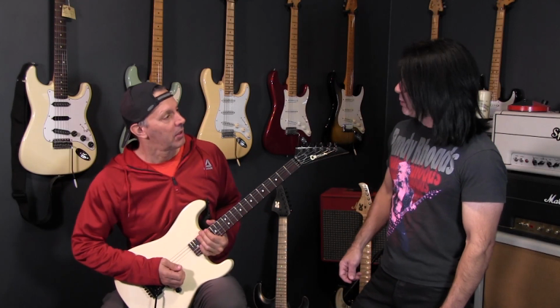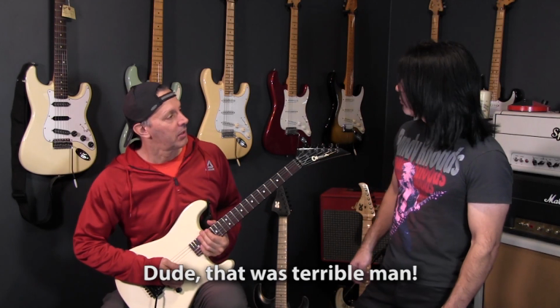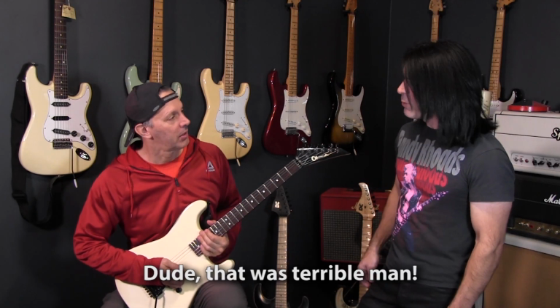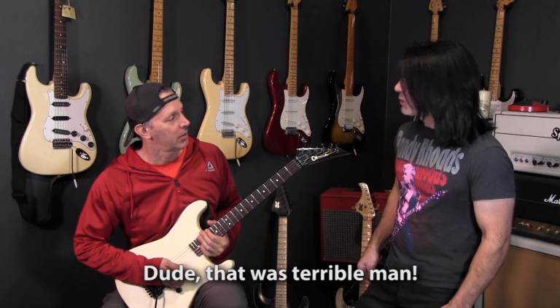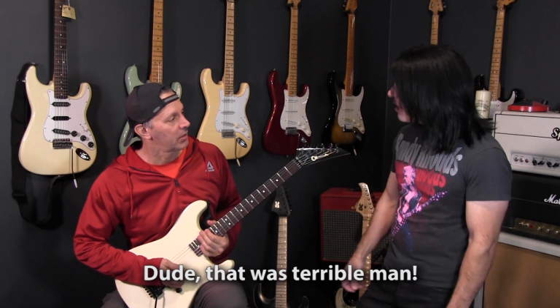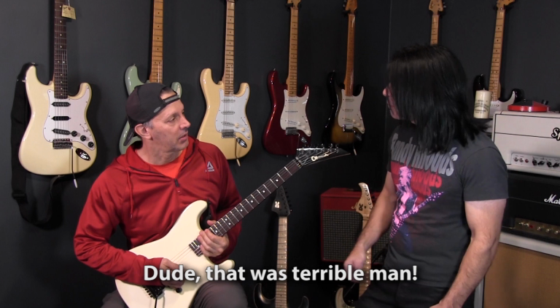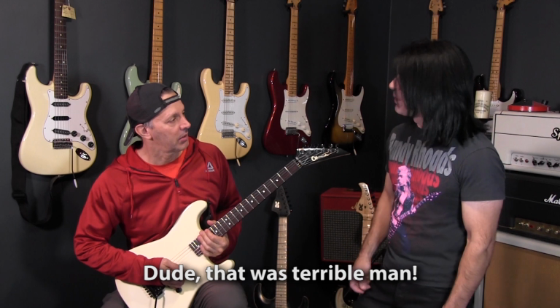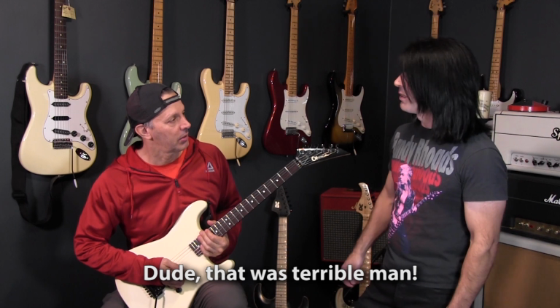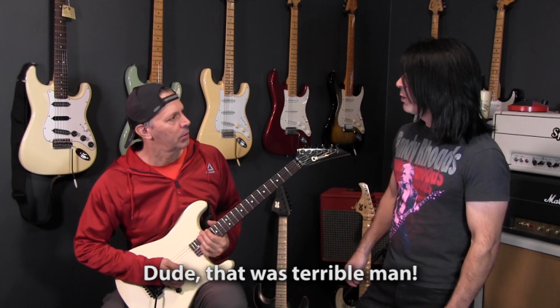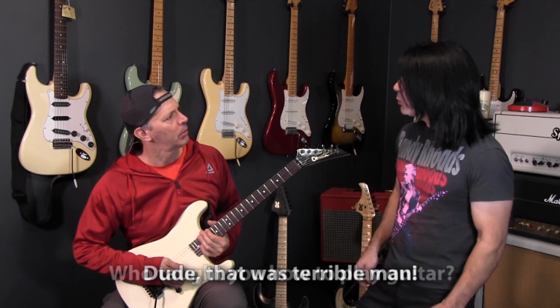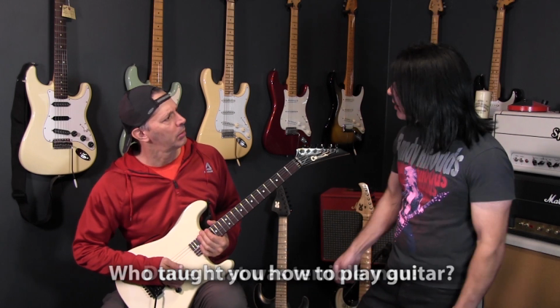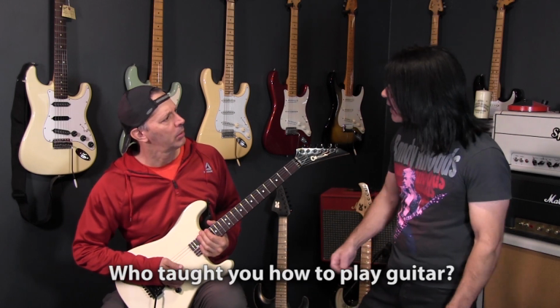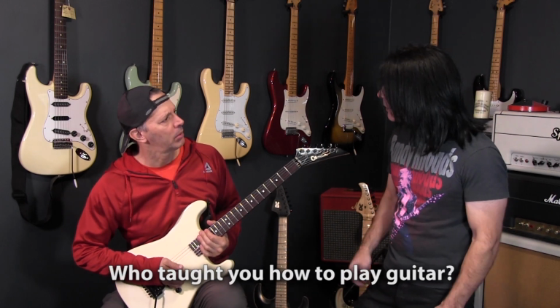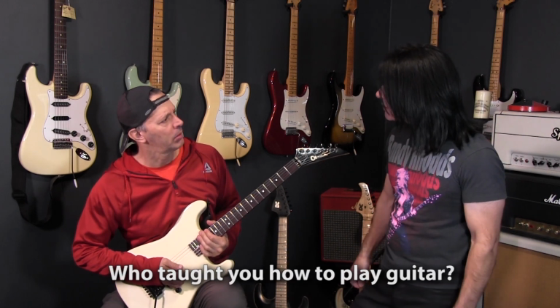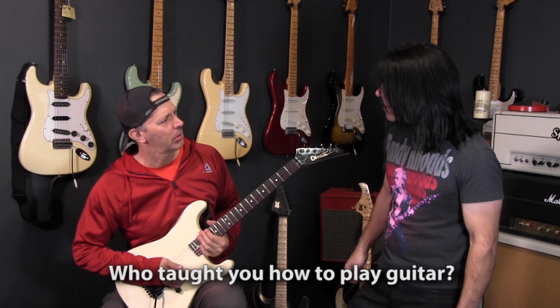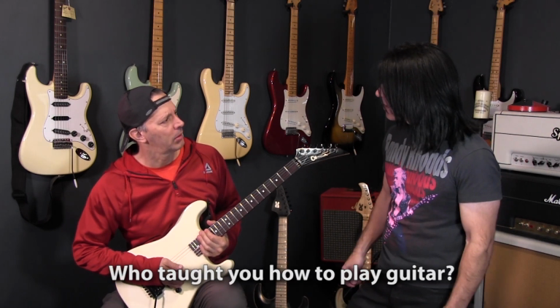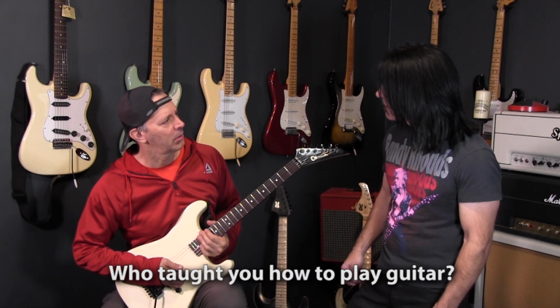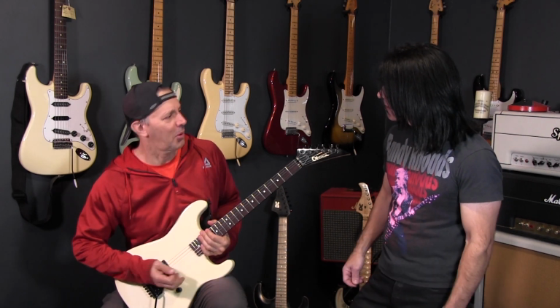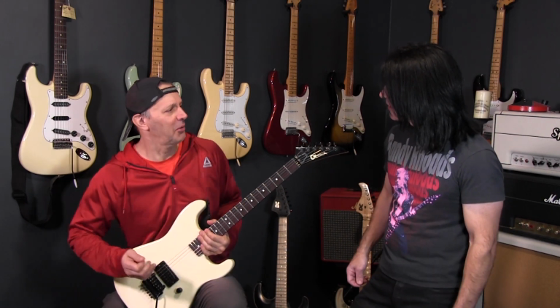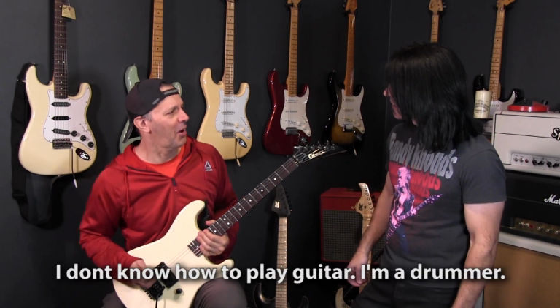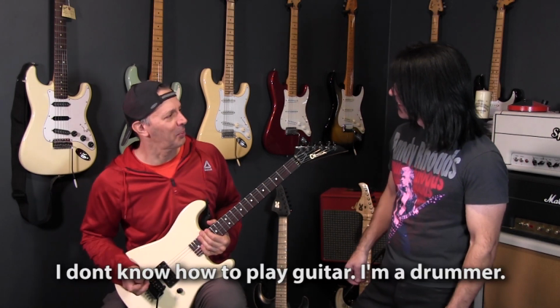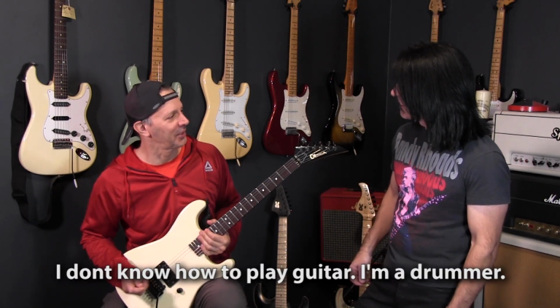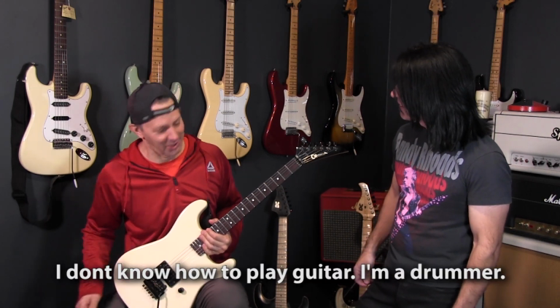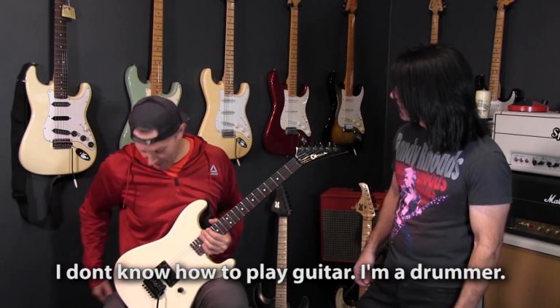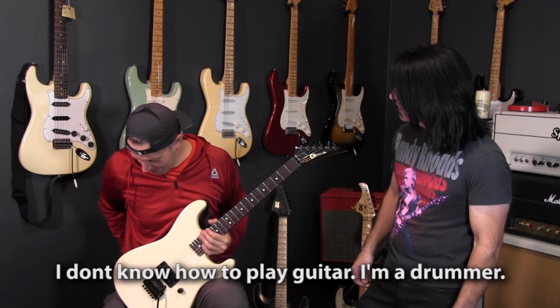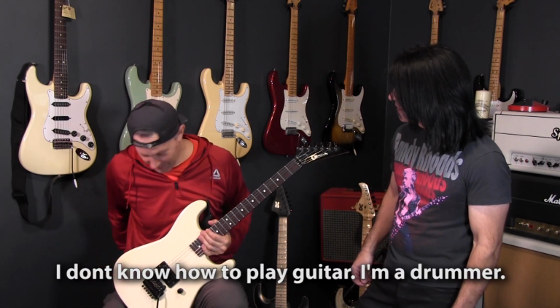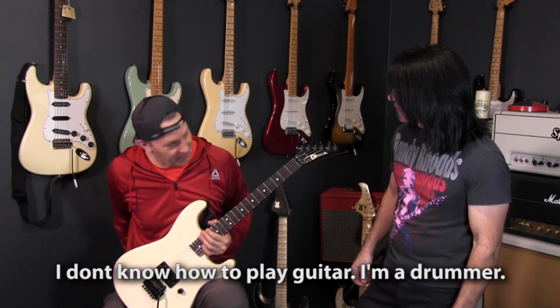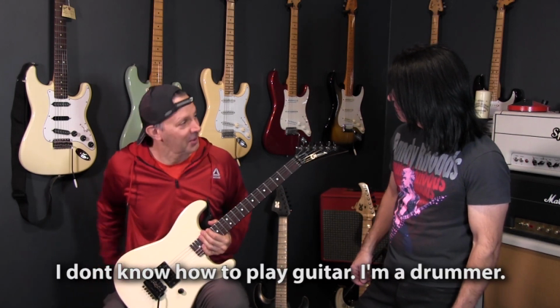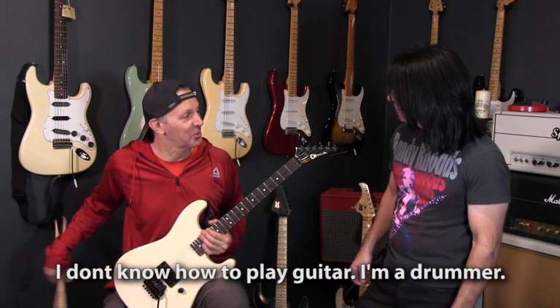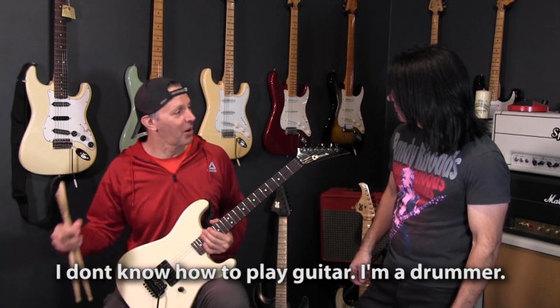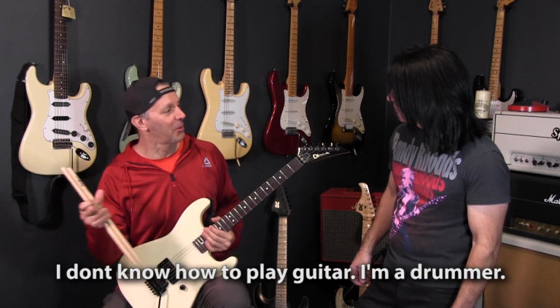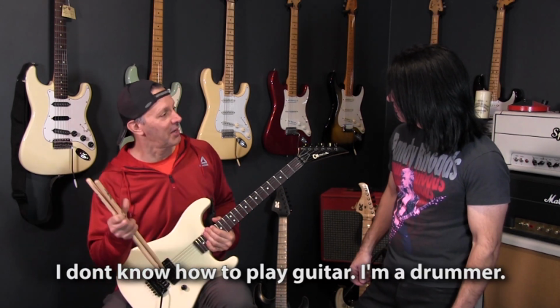Dude, that was terrible man. Who taught you how to play guitar? I don't know how to play guitar. I'm the drummer, man.